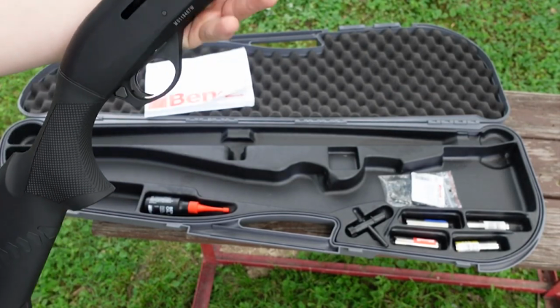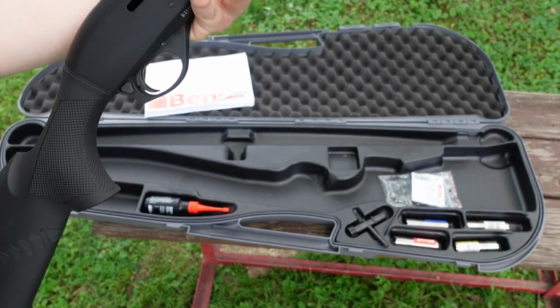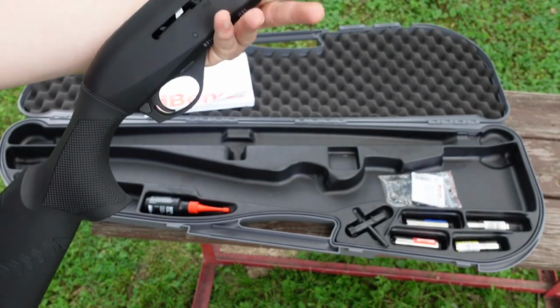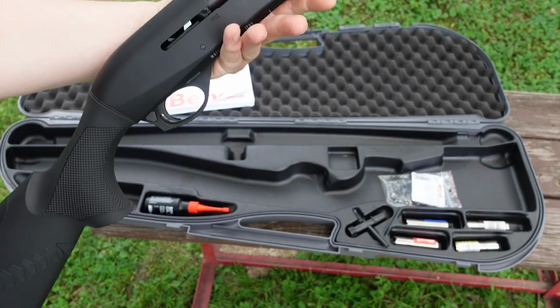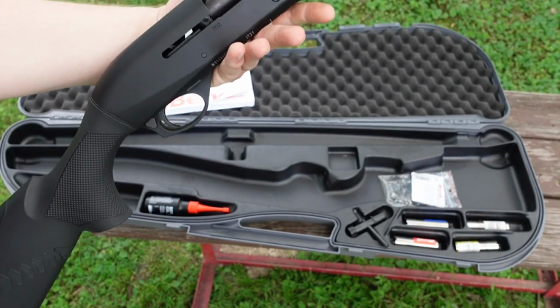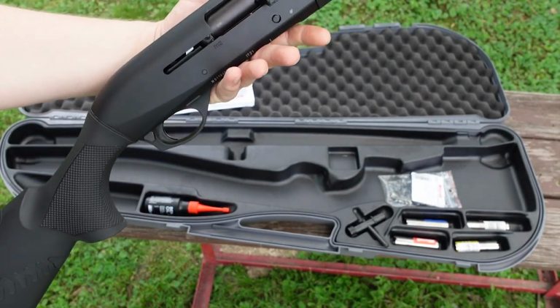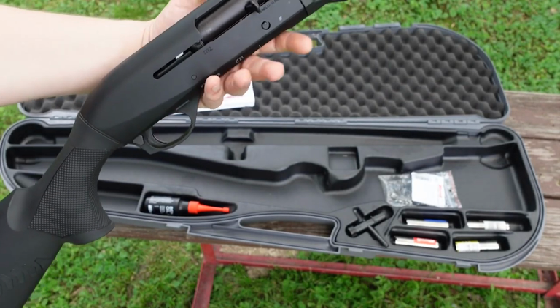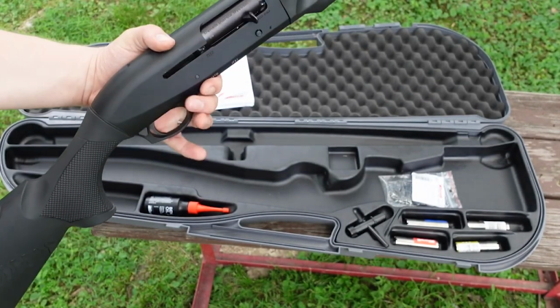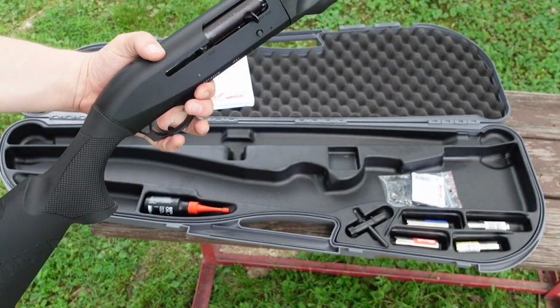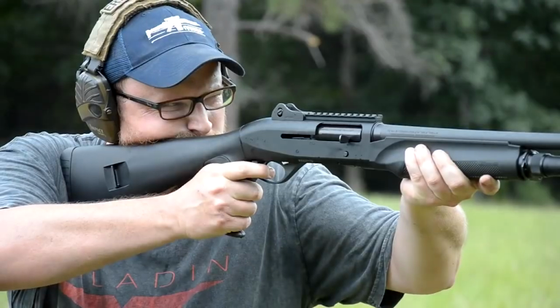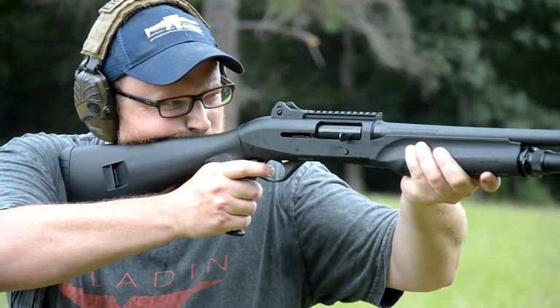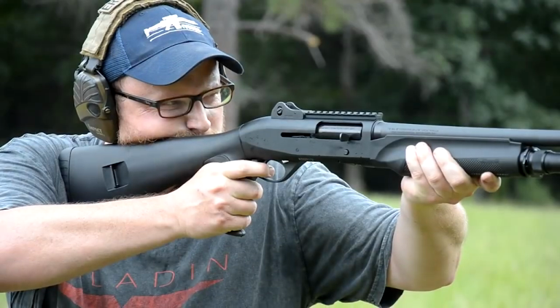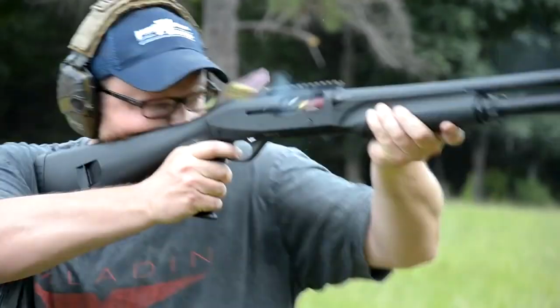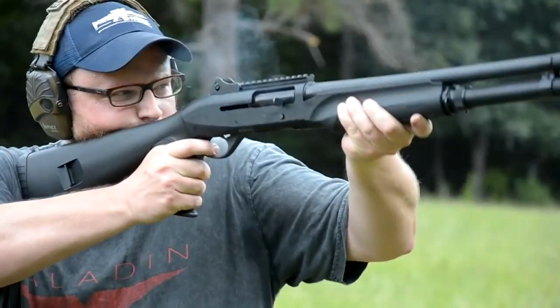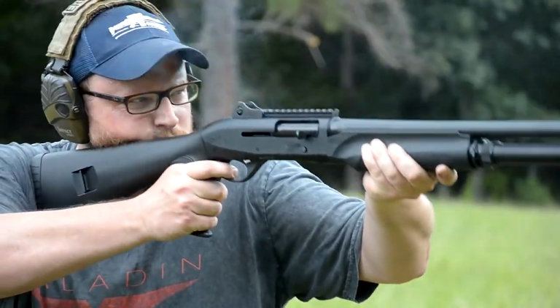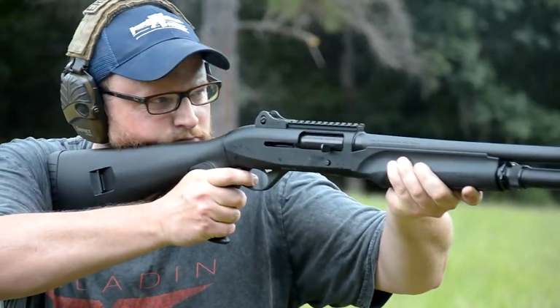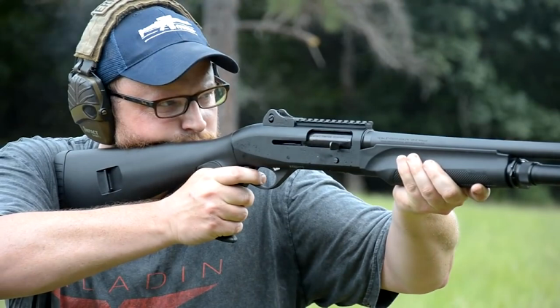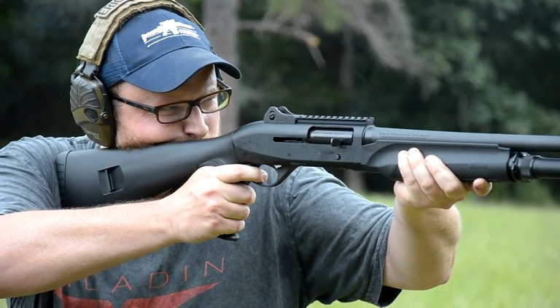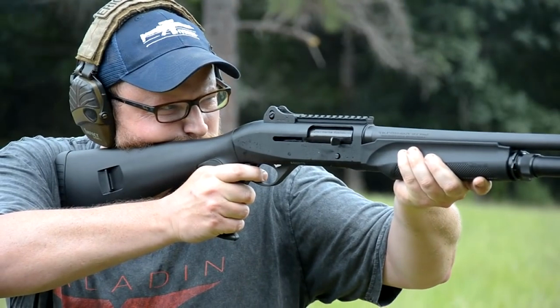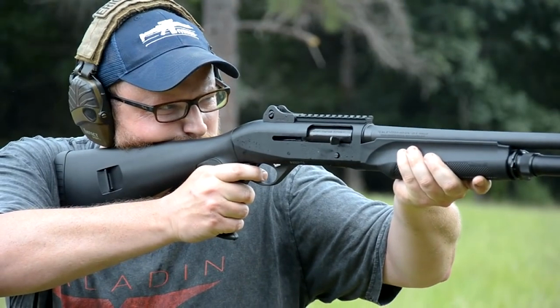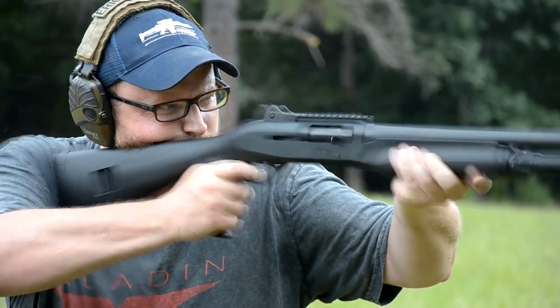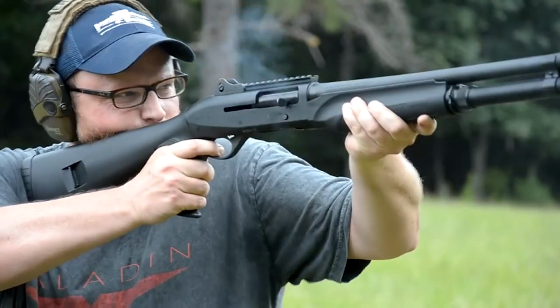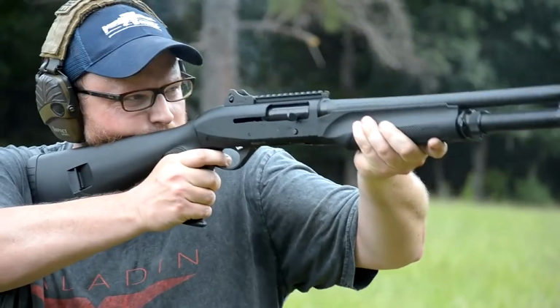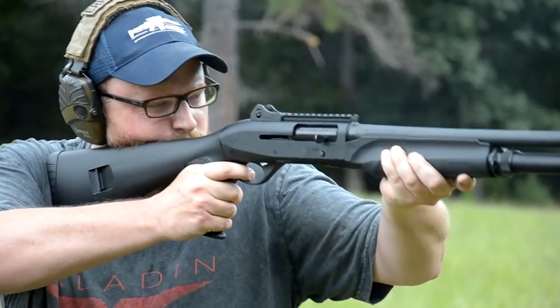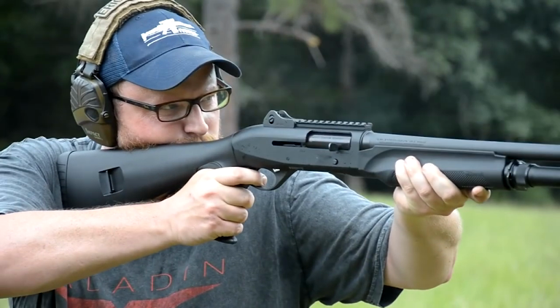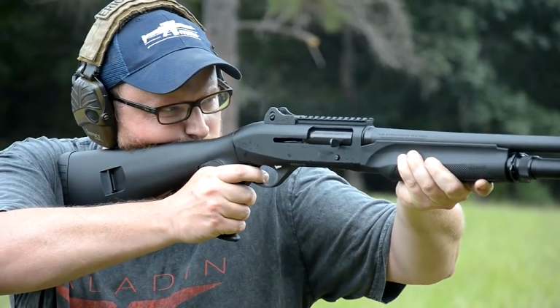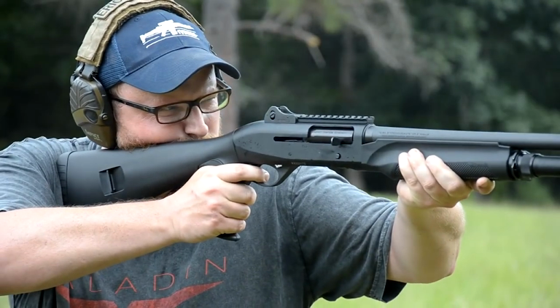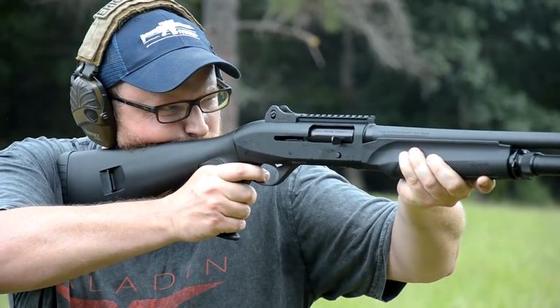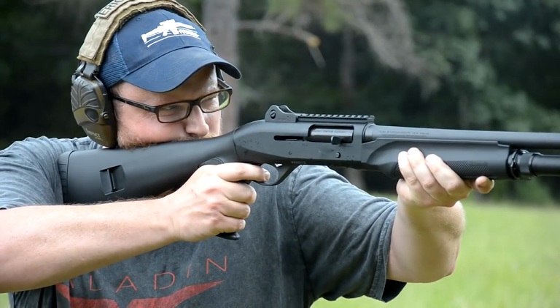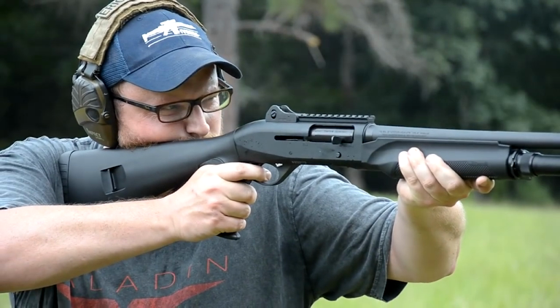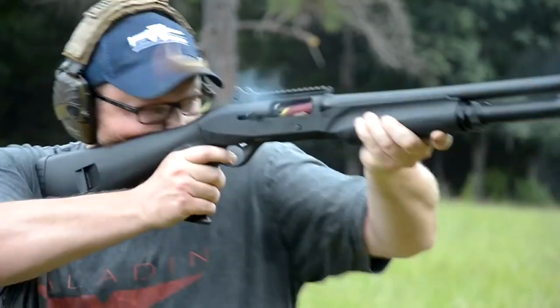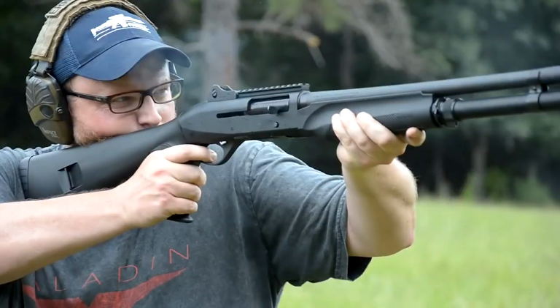The bolt then meets another spring which shunts it forward, picks up the next cartridge released from the magazine, forces it into the breech, the bolt rotates, and the breech locks up ready to fire again. This all sounds complicated, but it happens in the blink of an eye and is one of the simplest and most robust semi-auto actions around.